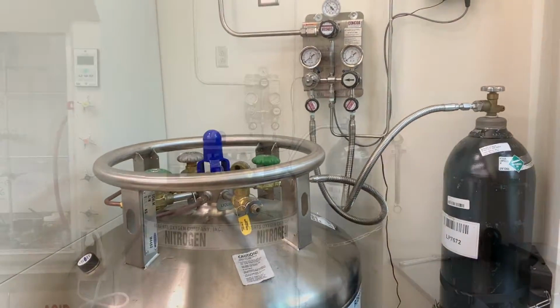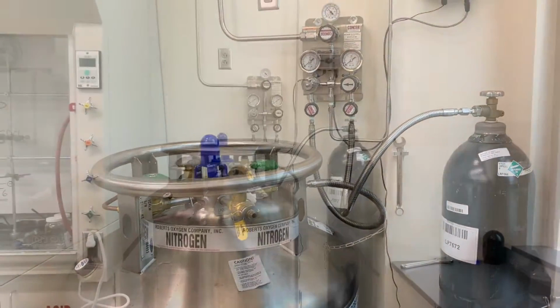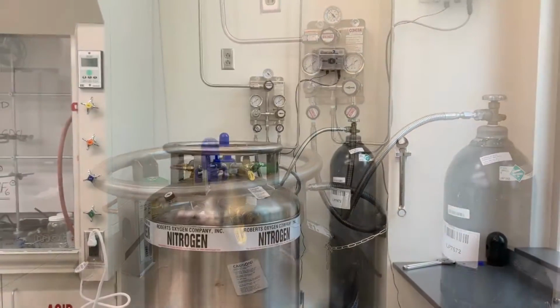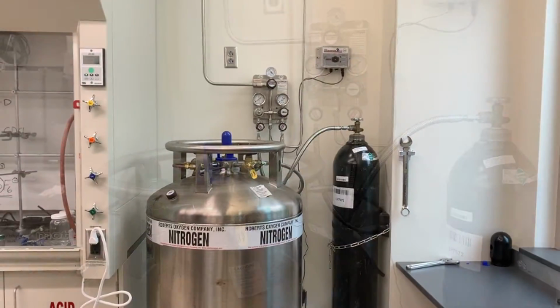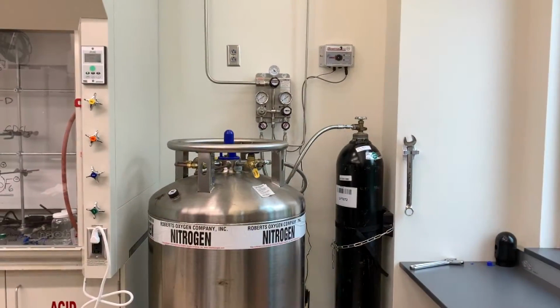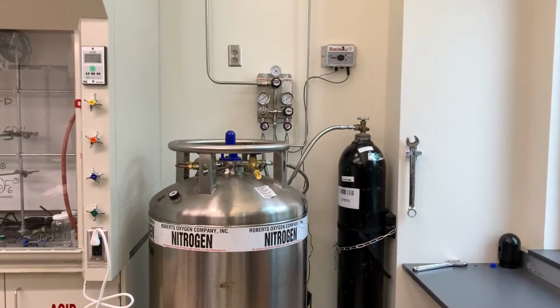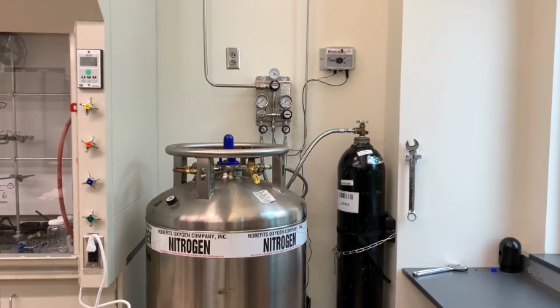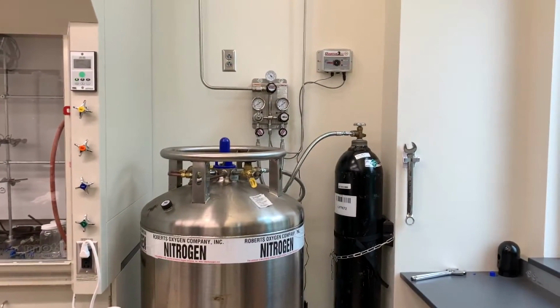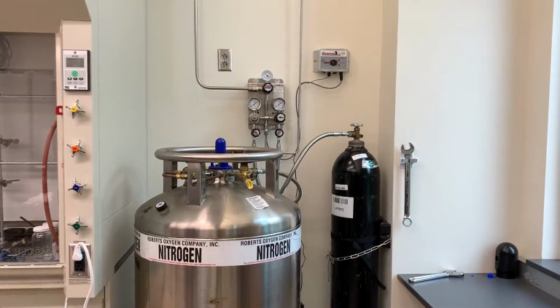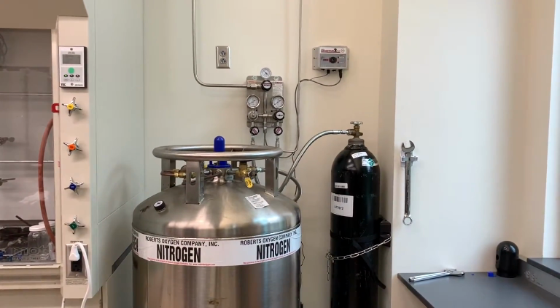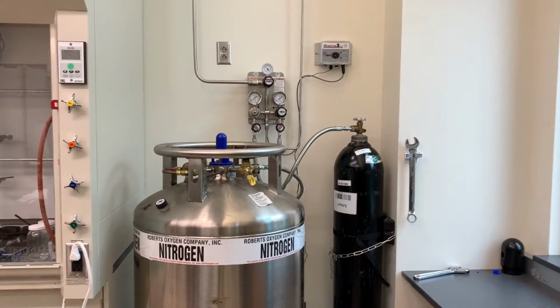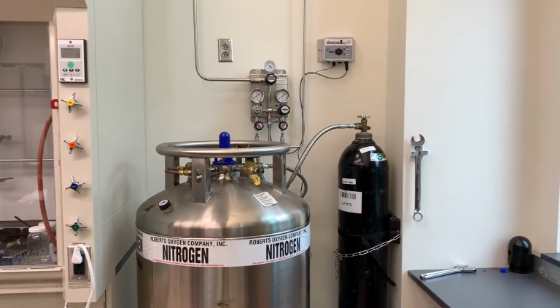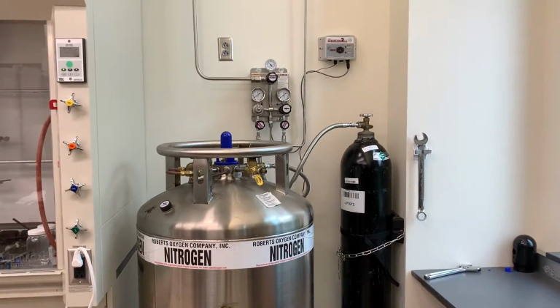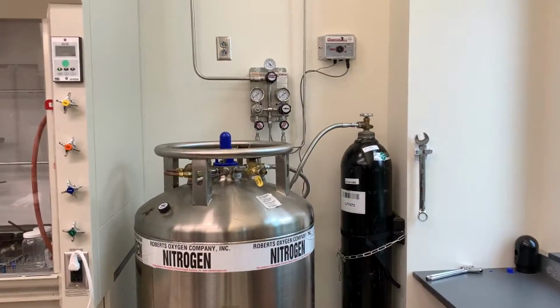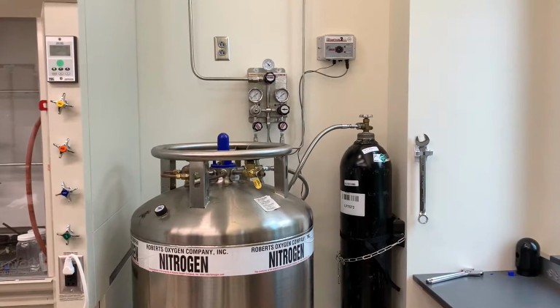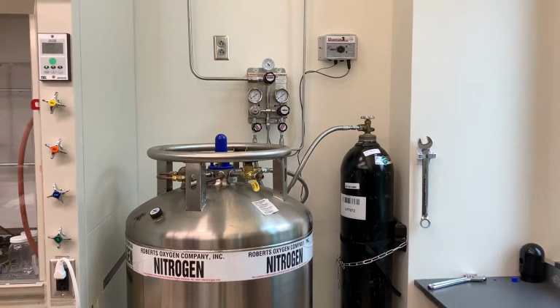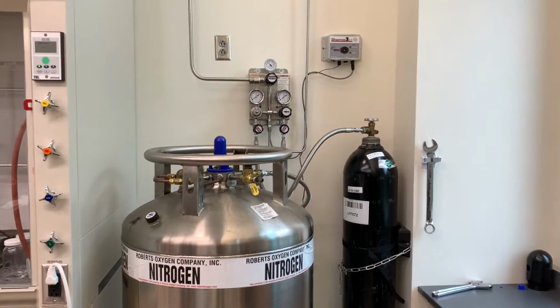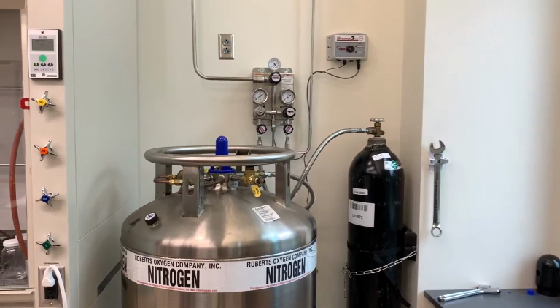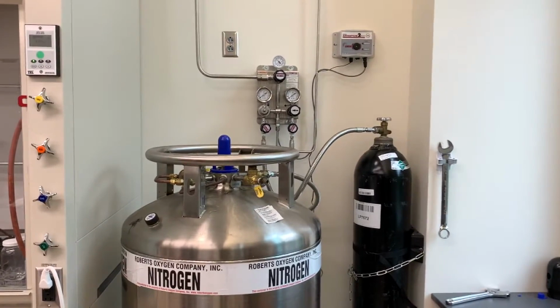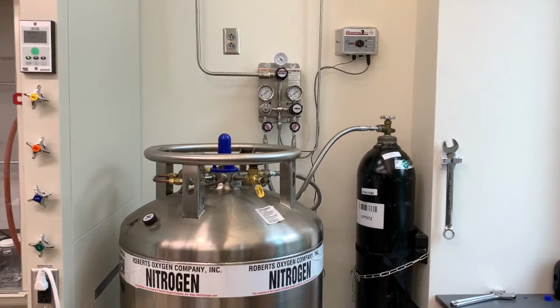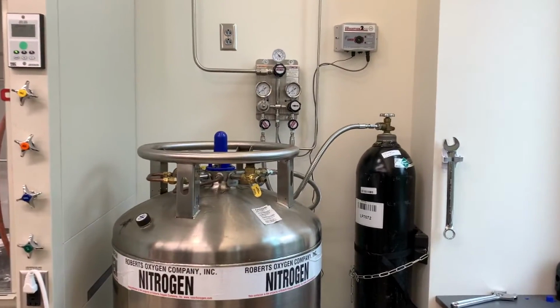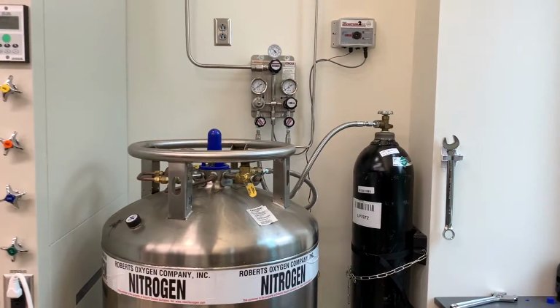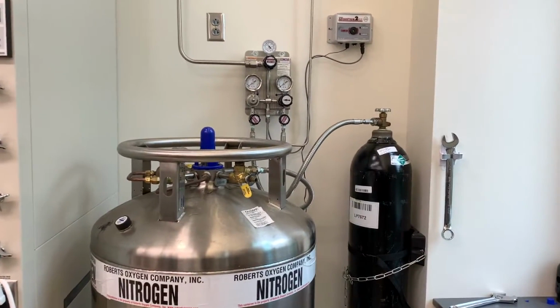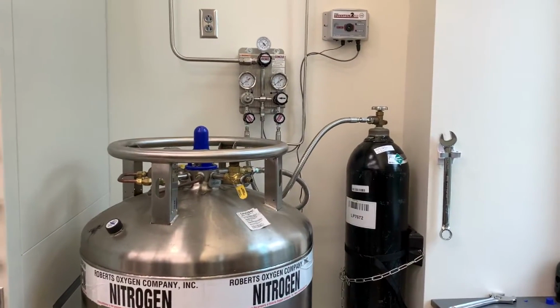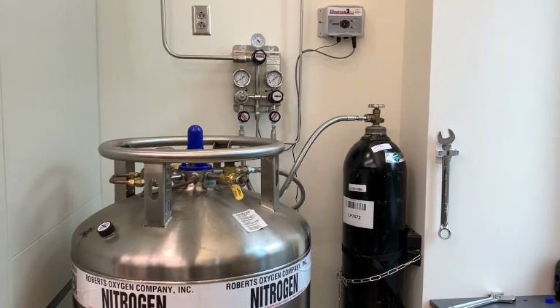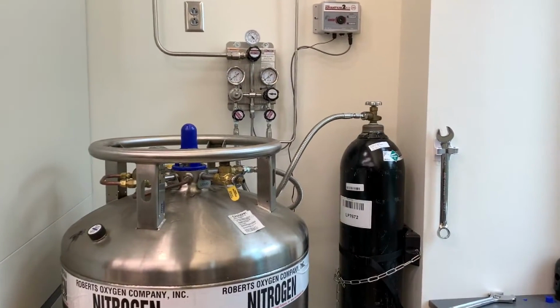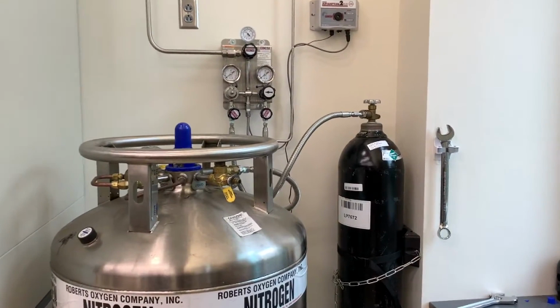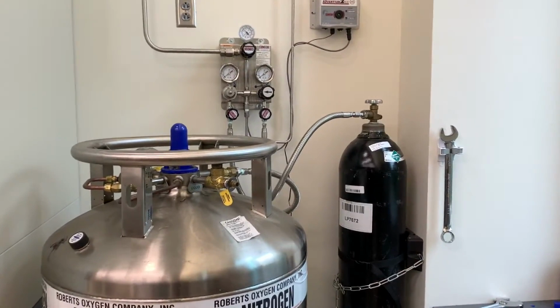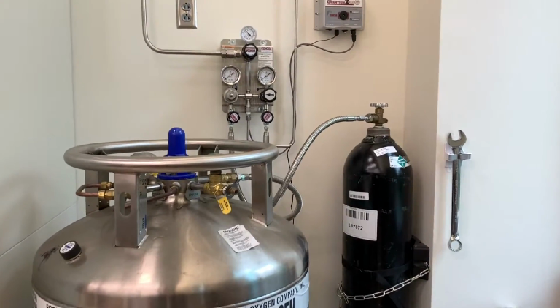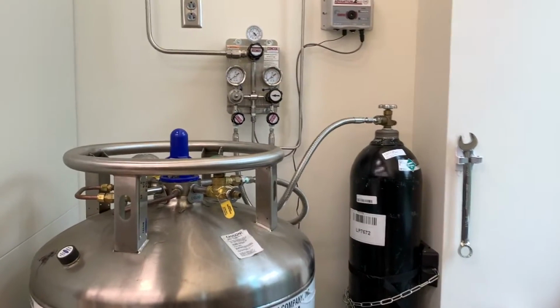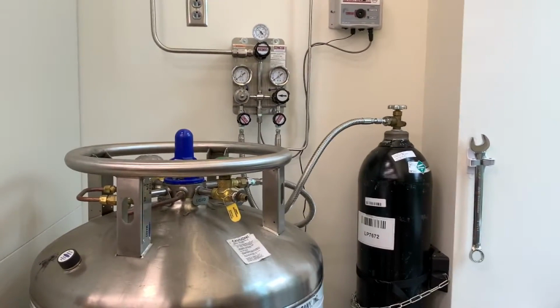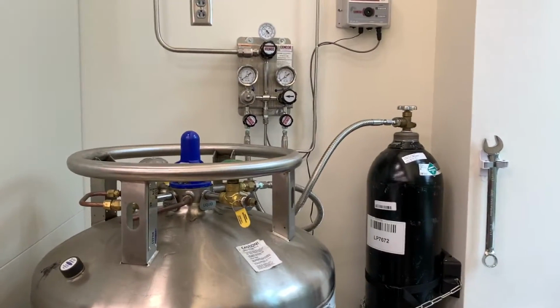Let's take a look at our little tank farm. If the big tank is empty, there is a smaller K-sized cylinder that can be used as a backup.